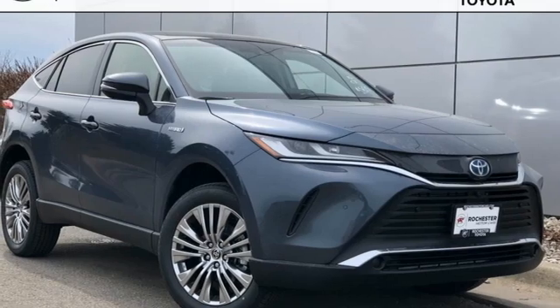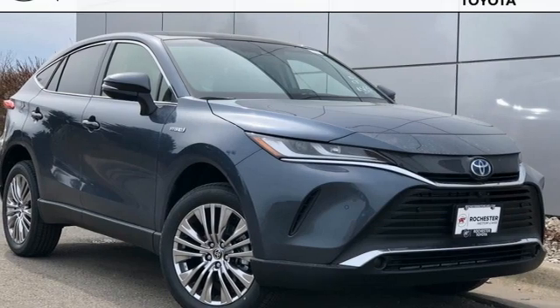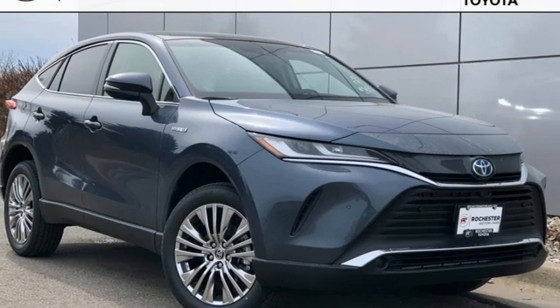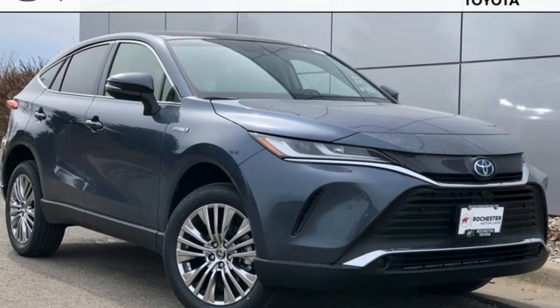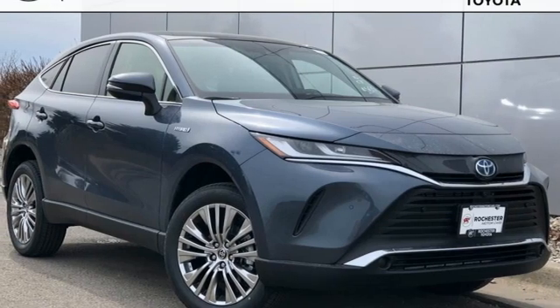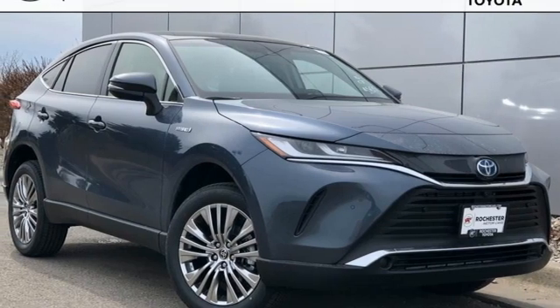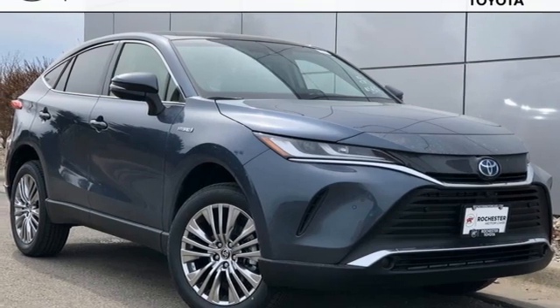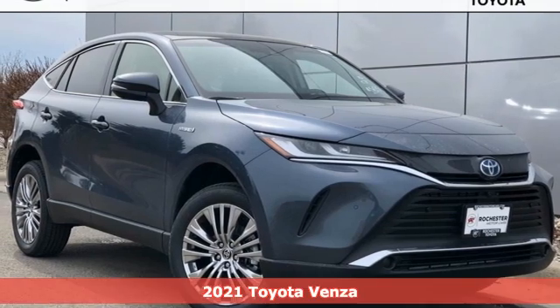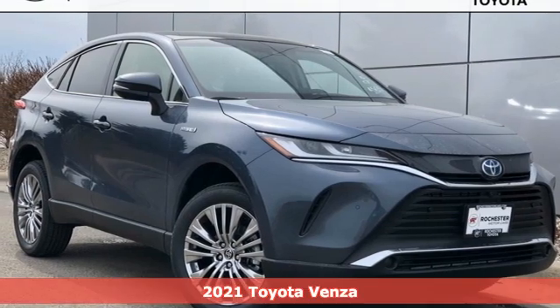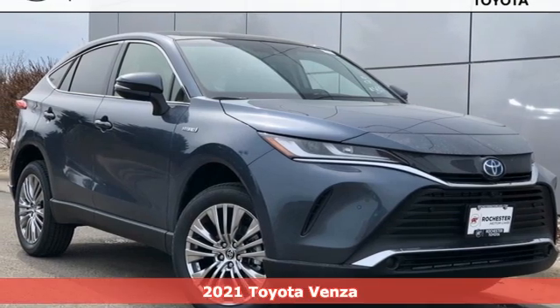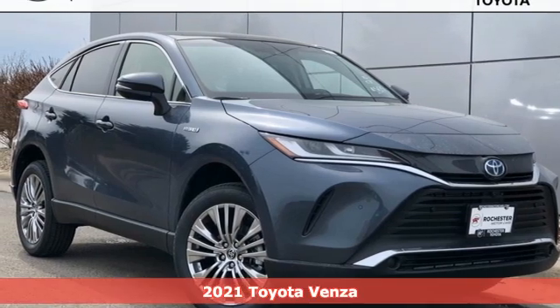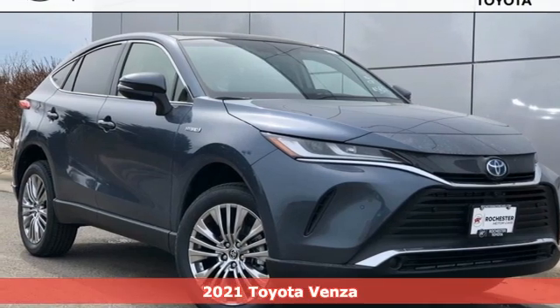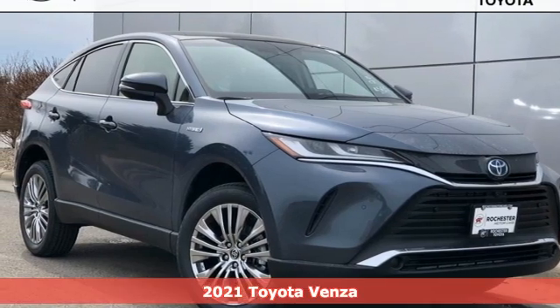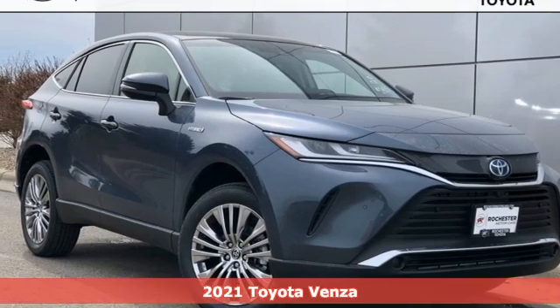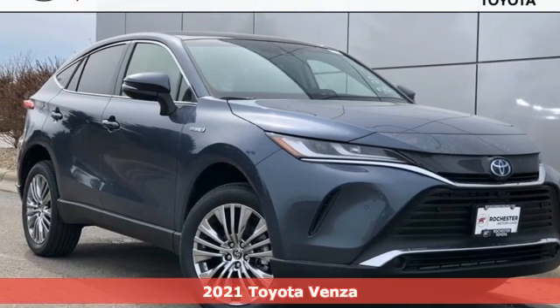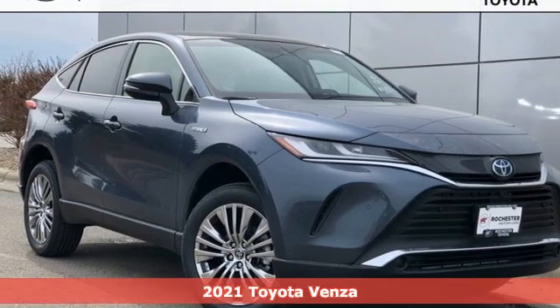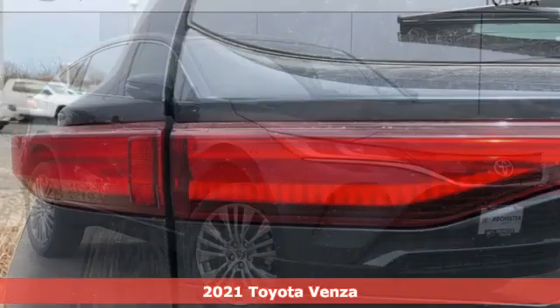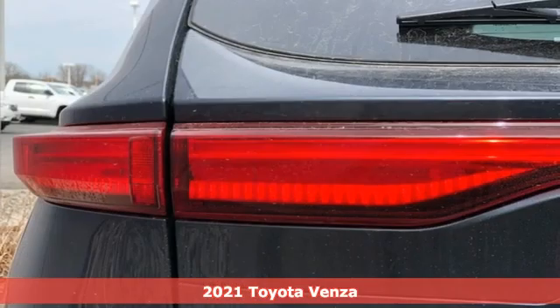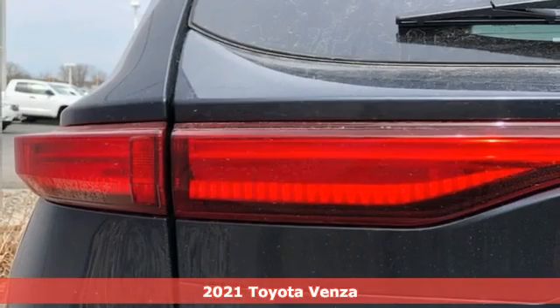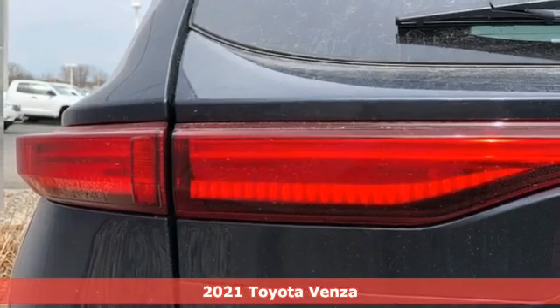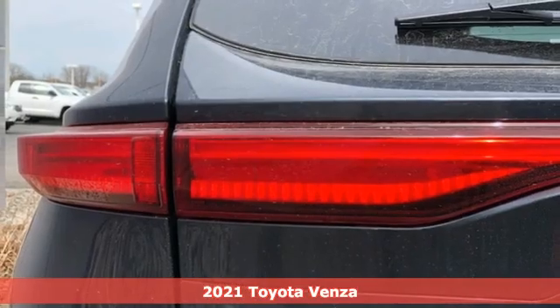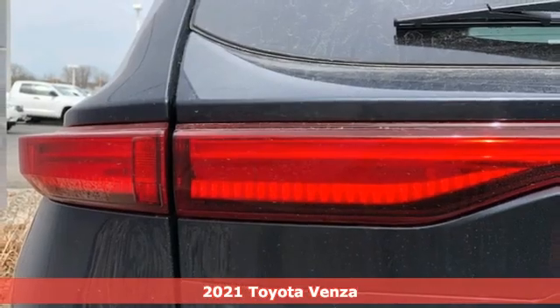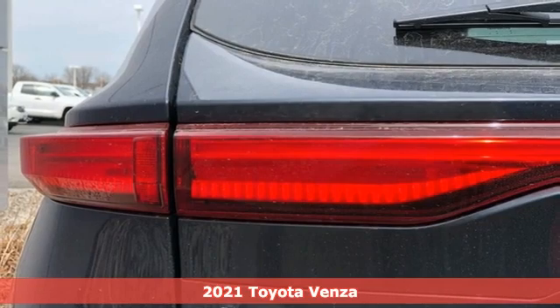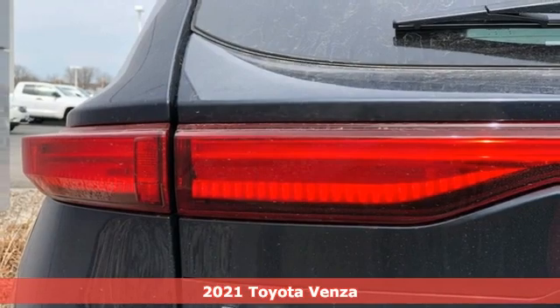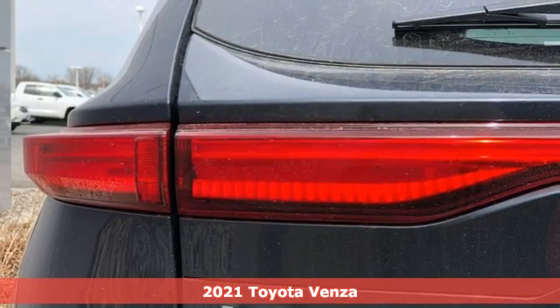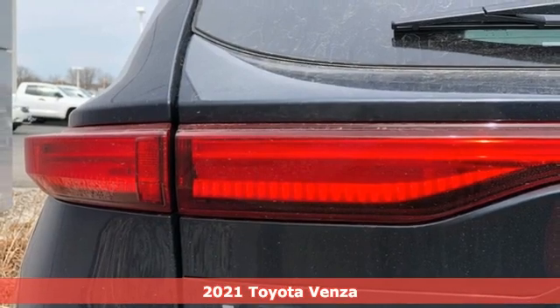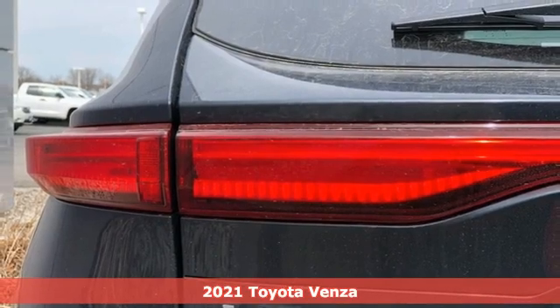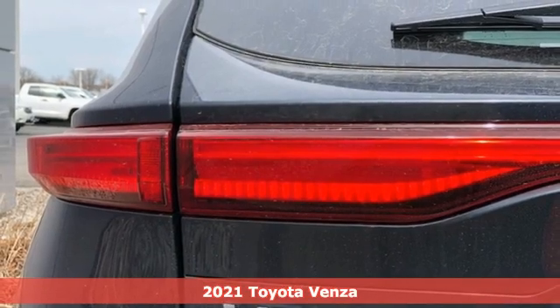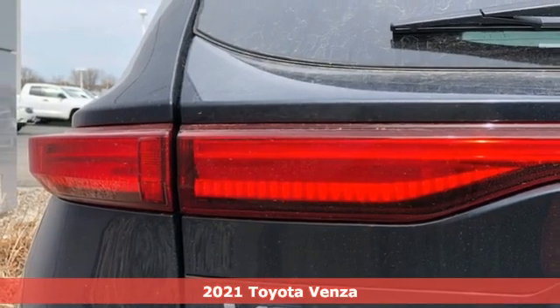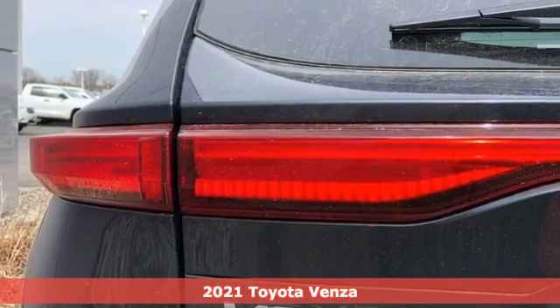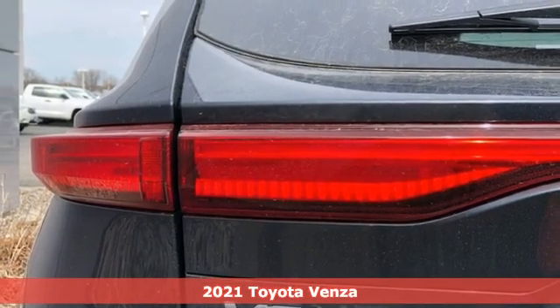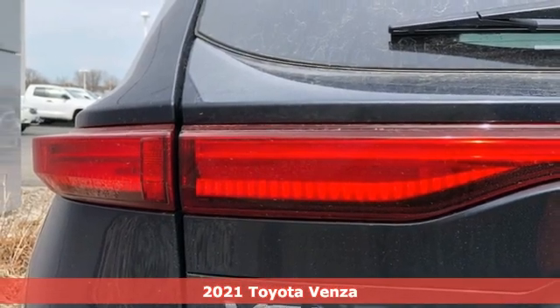It's a new 2021 Toyota Venza. When you're looking for comfort, convenience, and quality, you think Toyota.